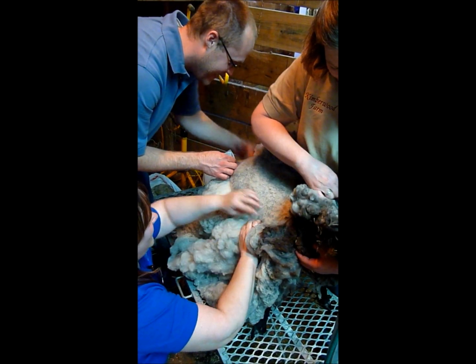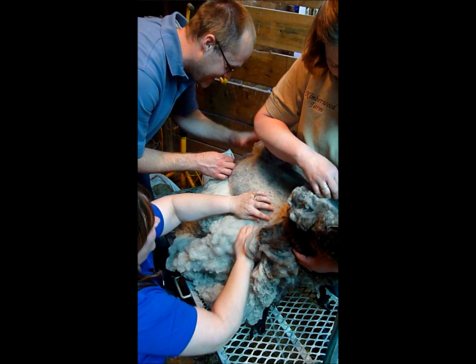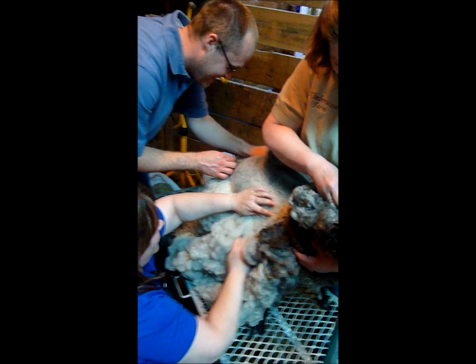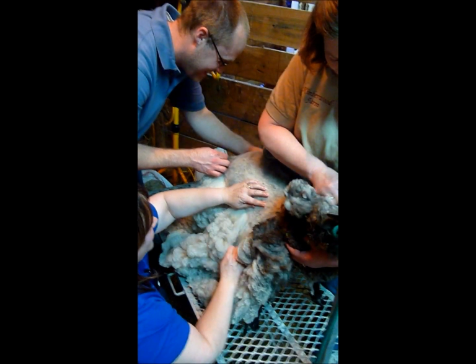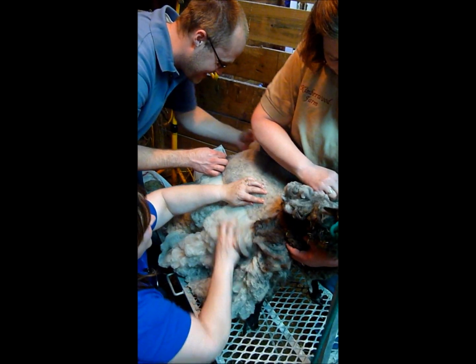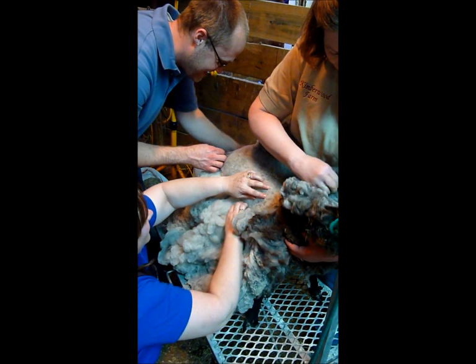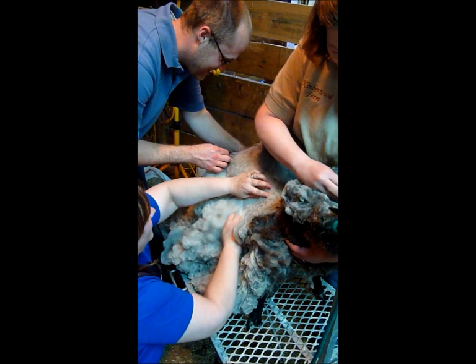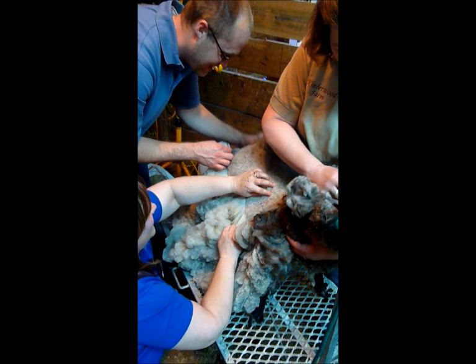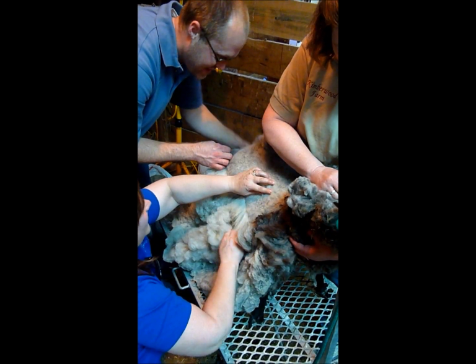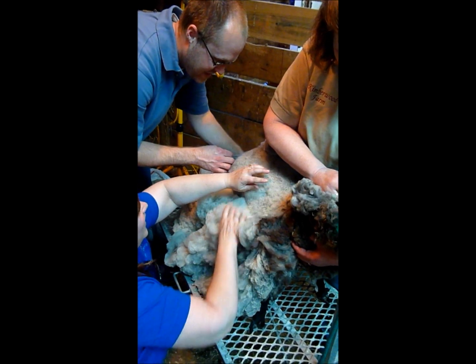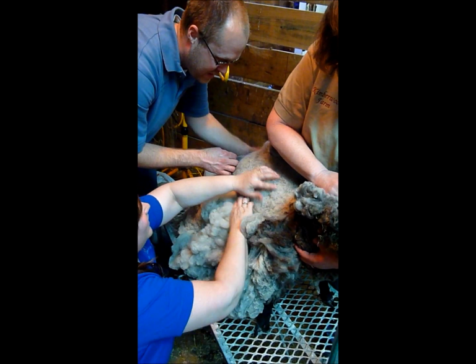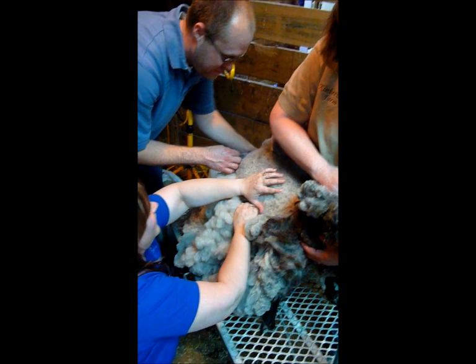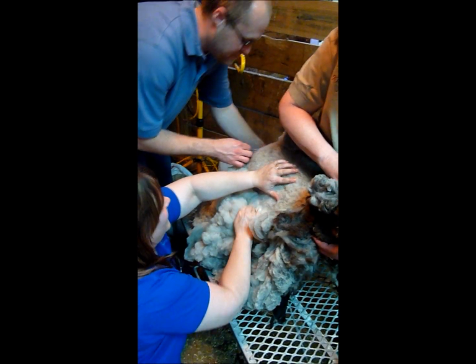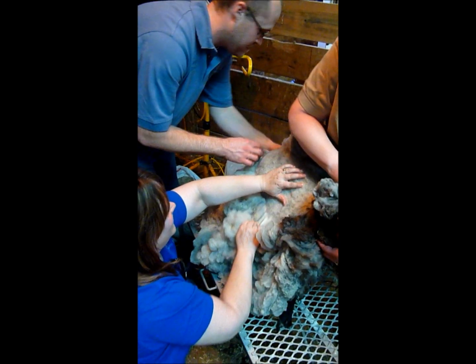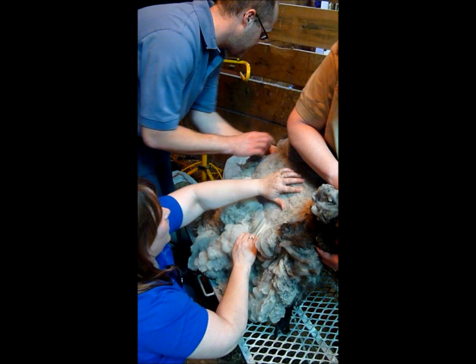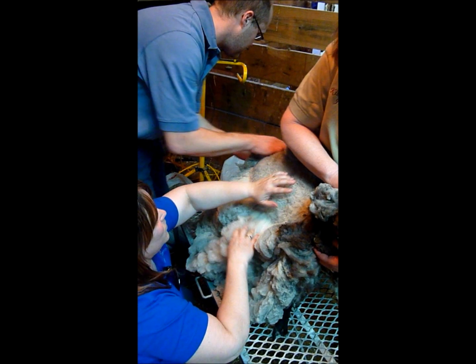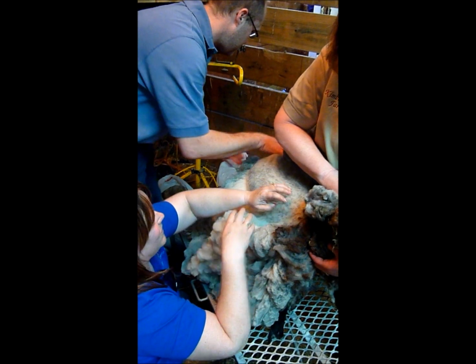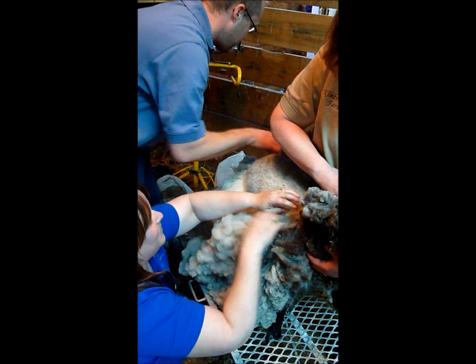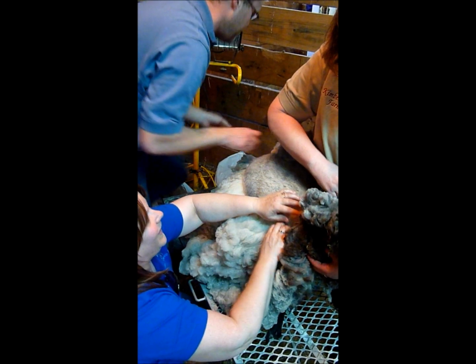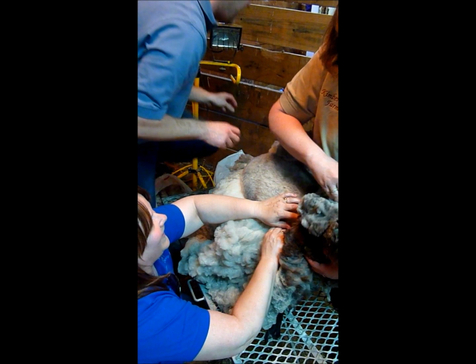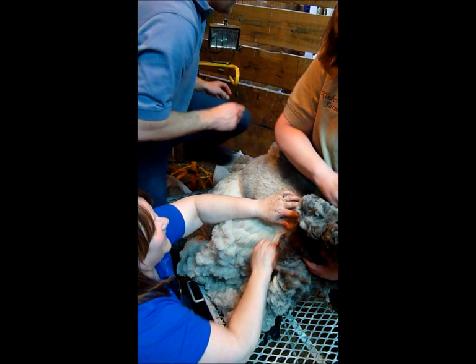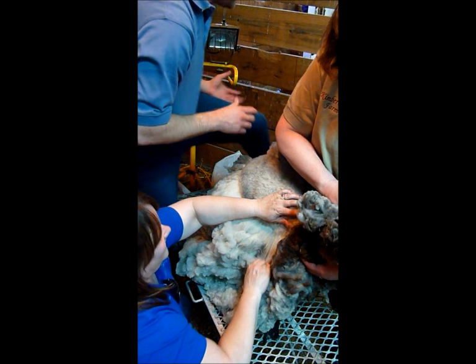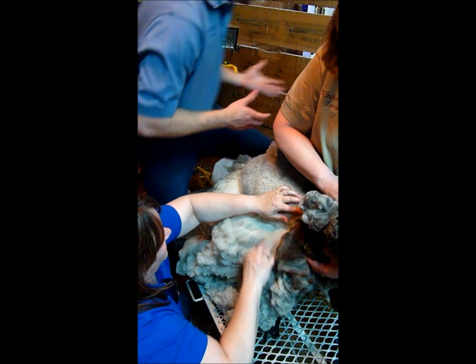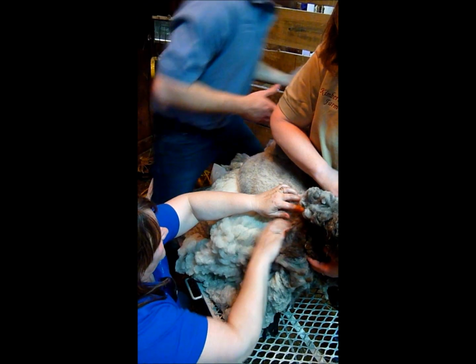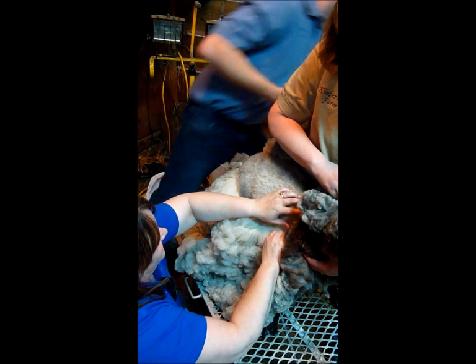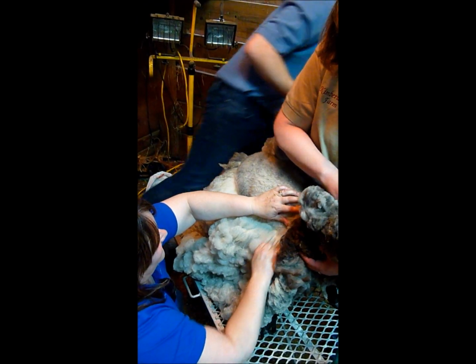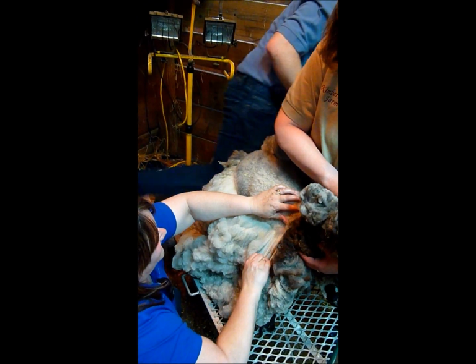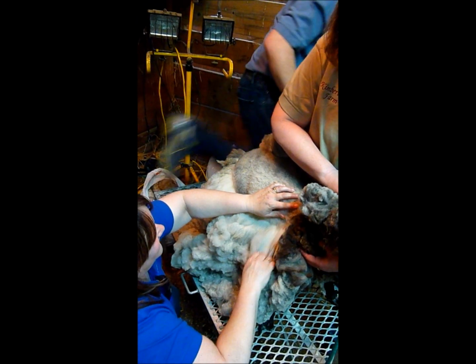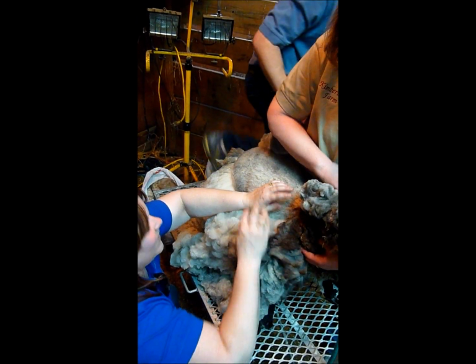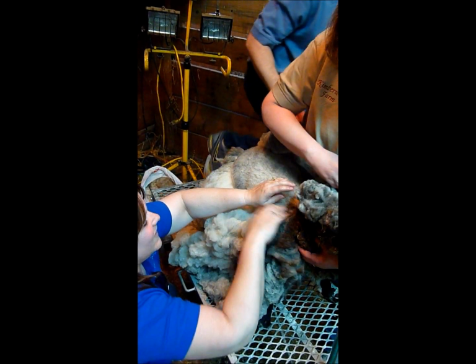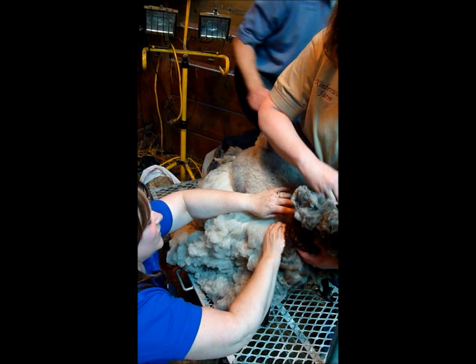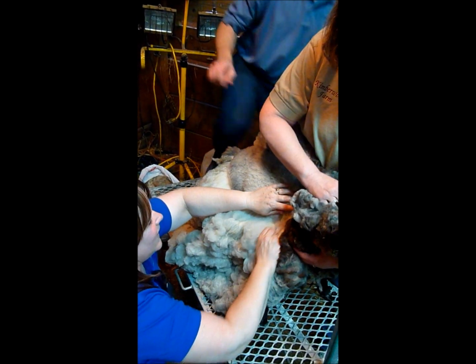Oh, they are shearing! You can't un-know something. That's true. Yes you can.